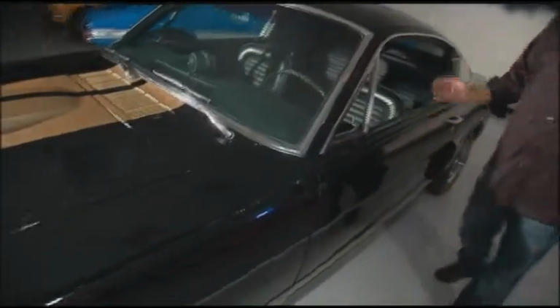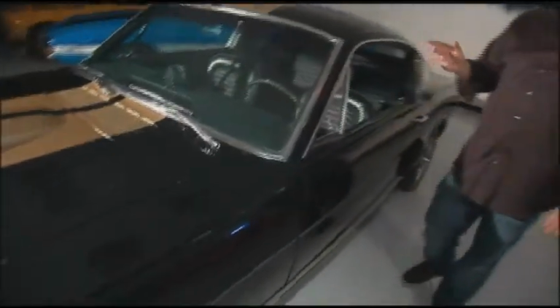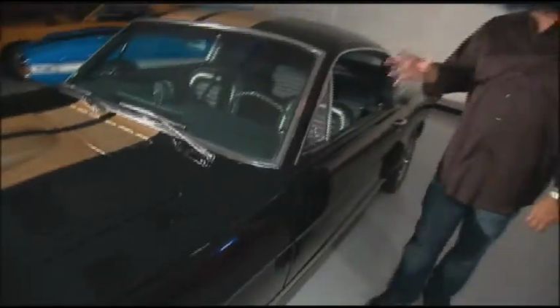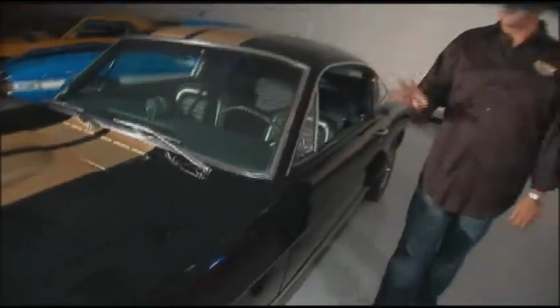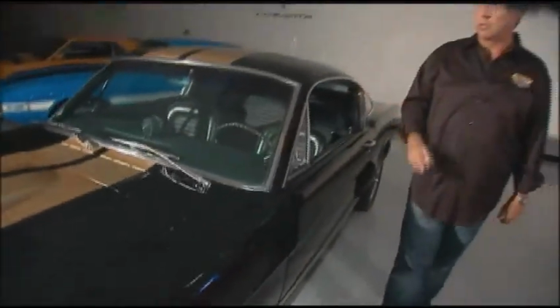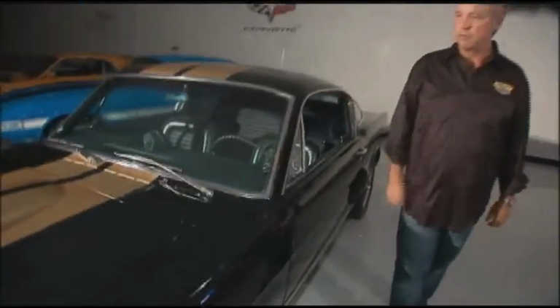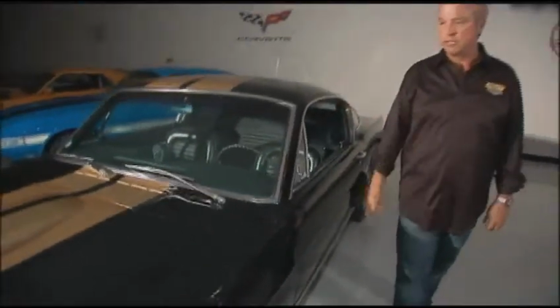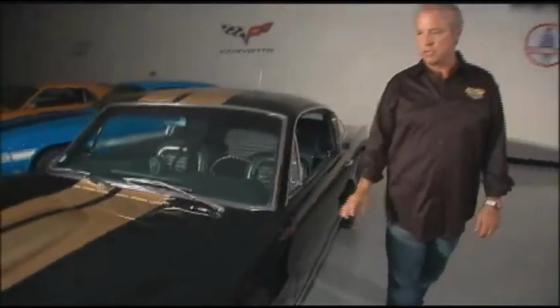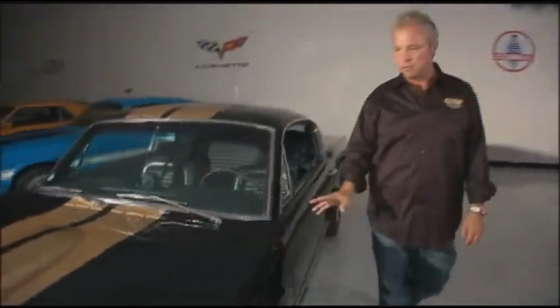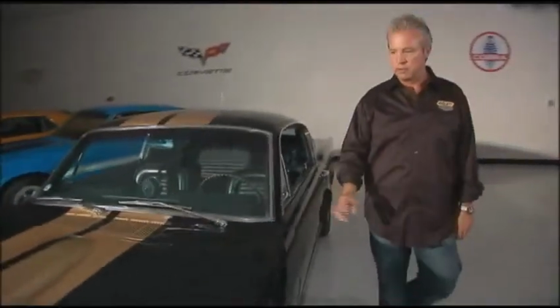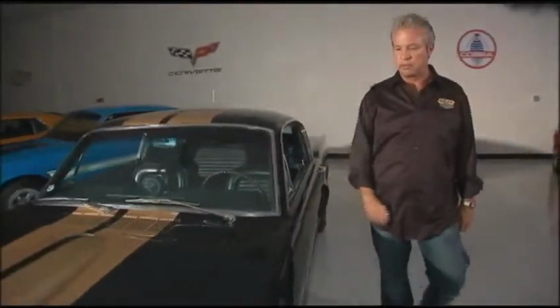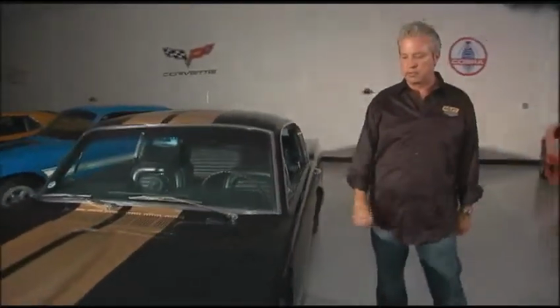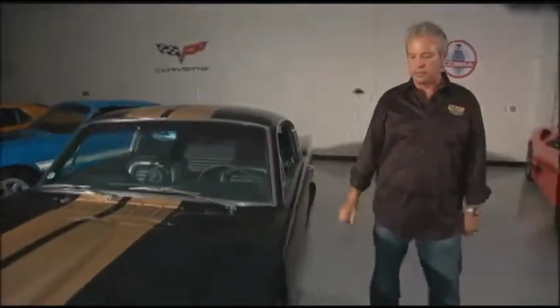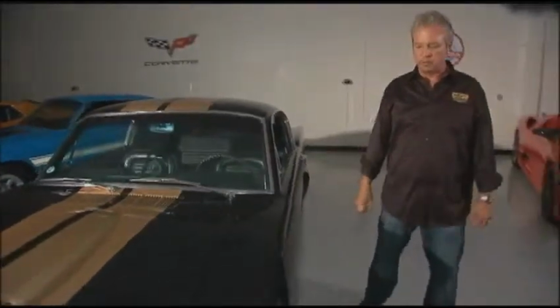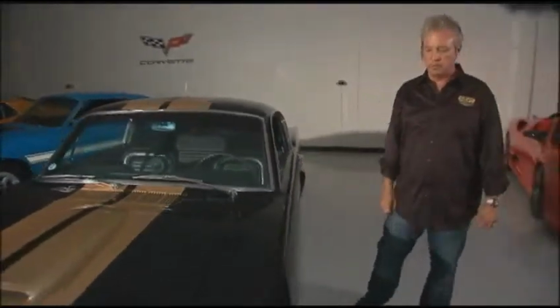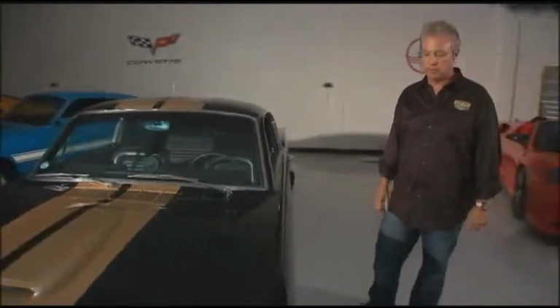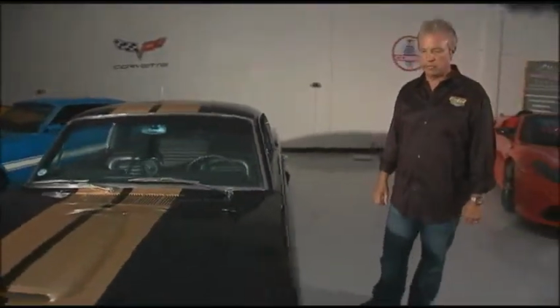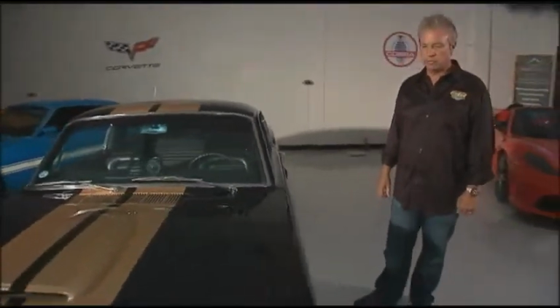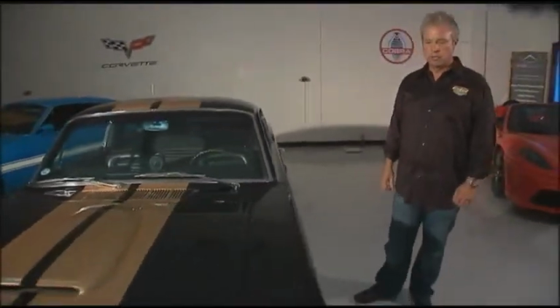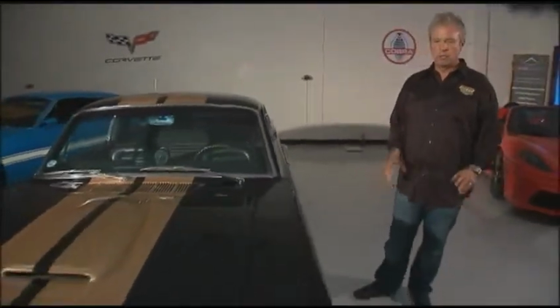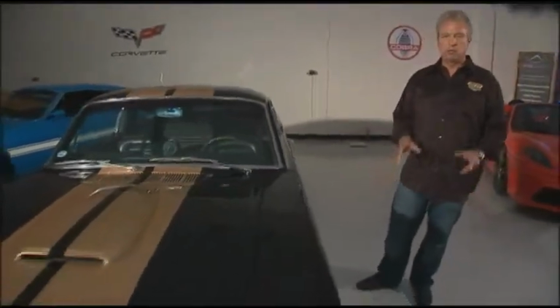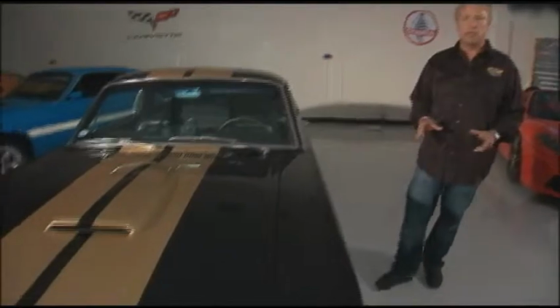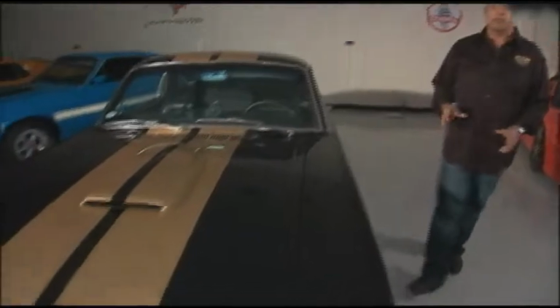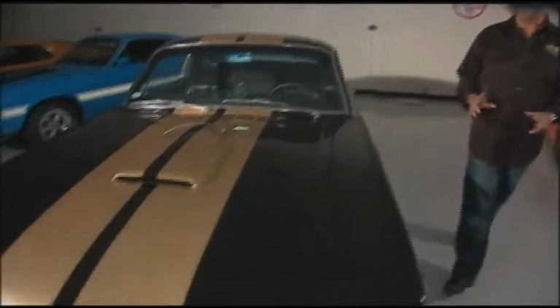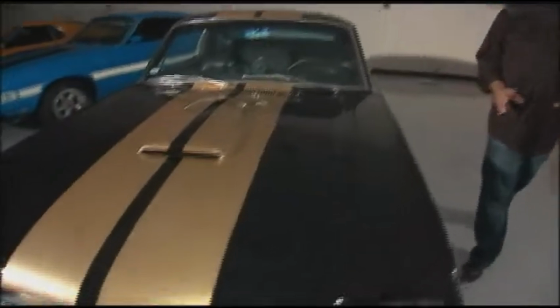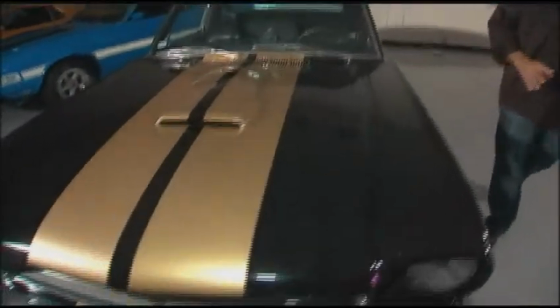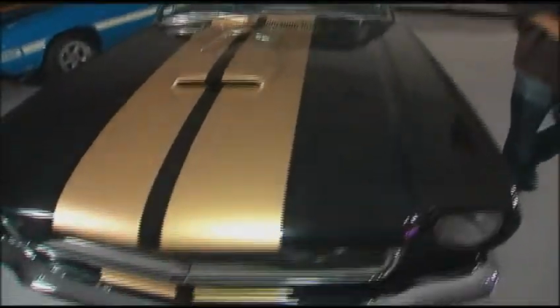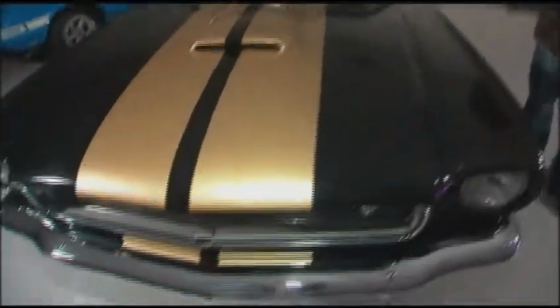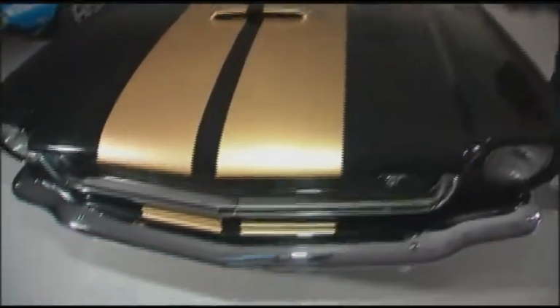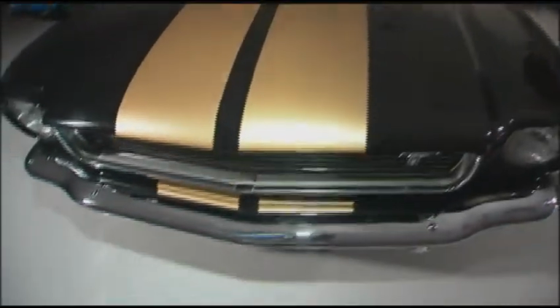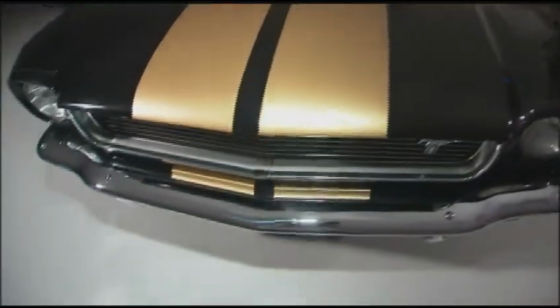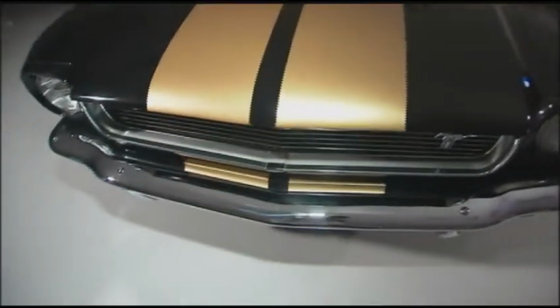This color configuration, along with a couple of other different color configurations. The uniqueness about this car — it's very special.